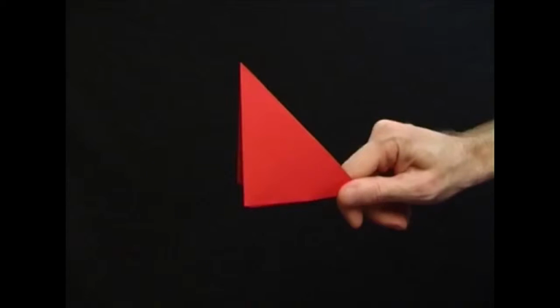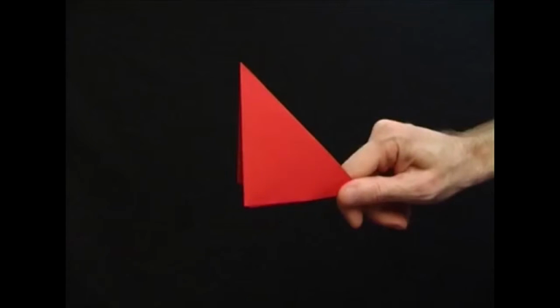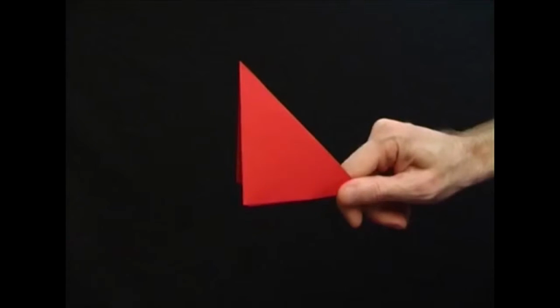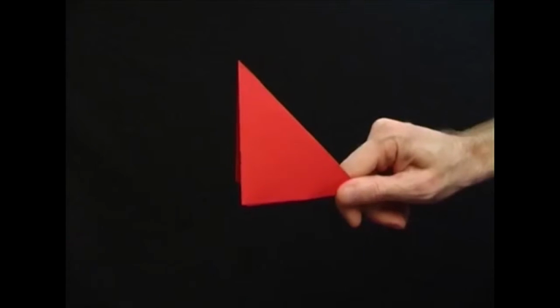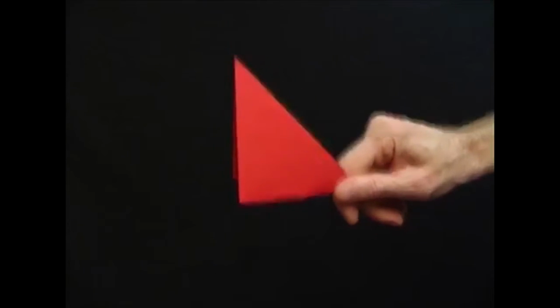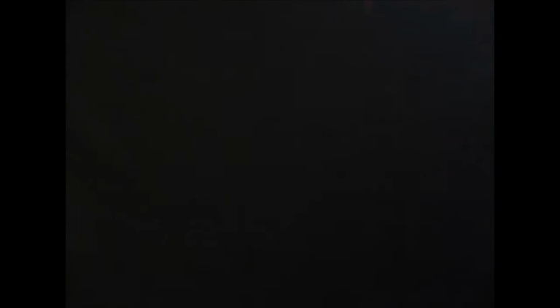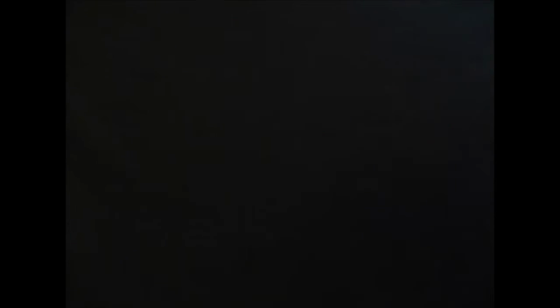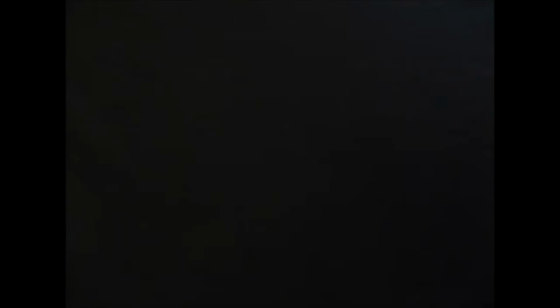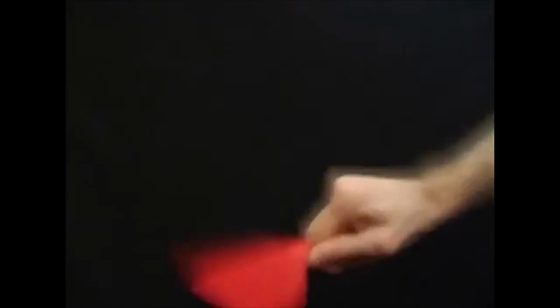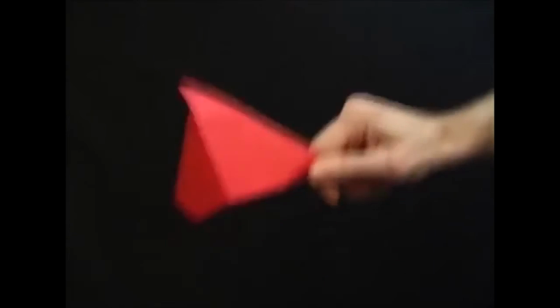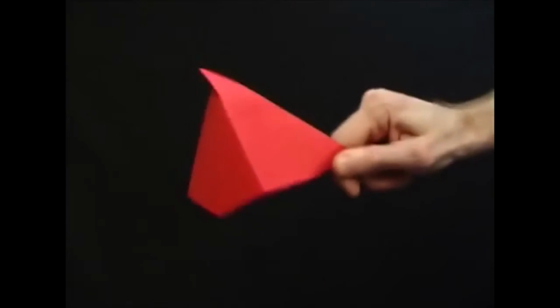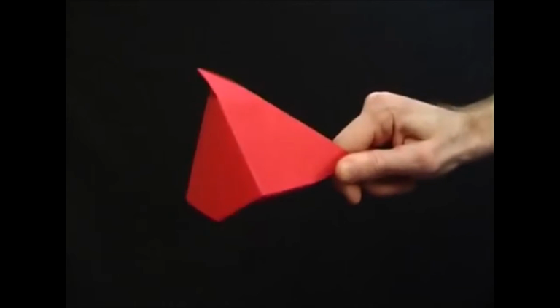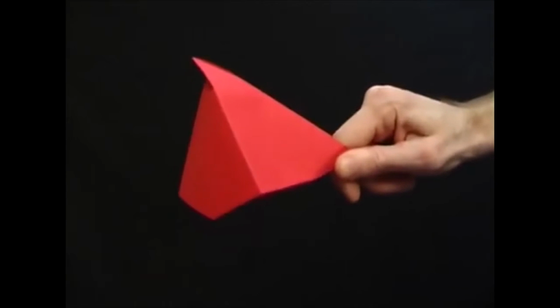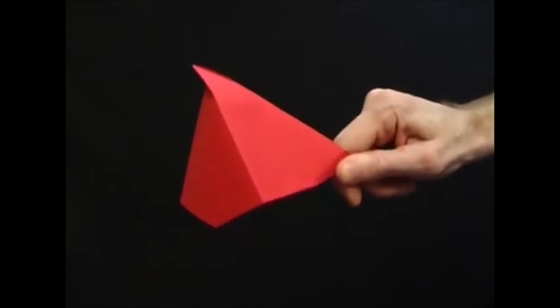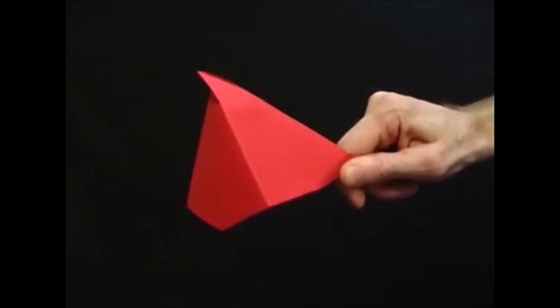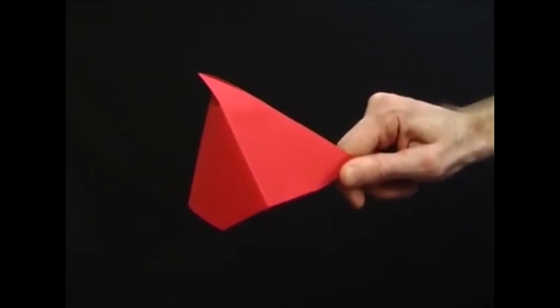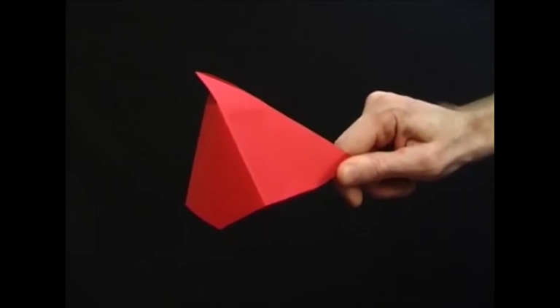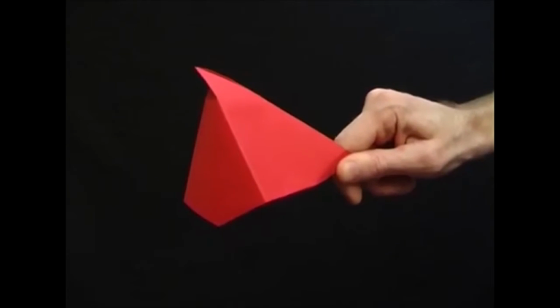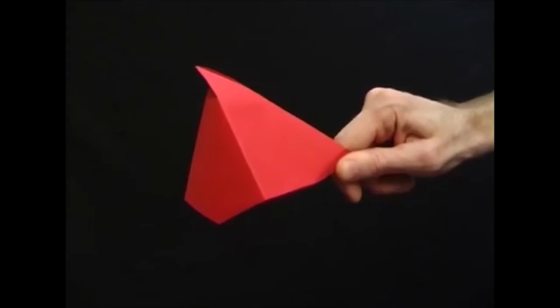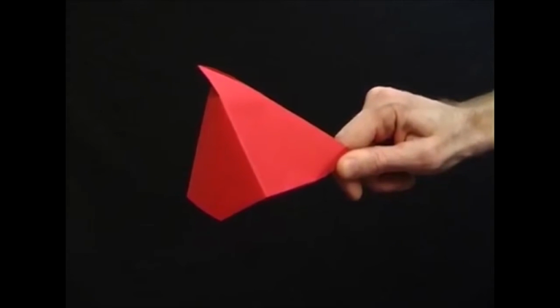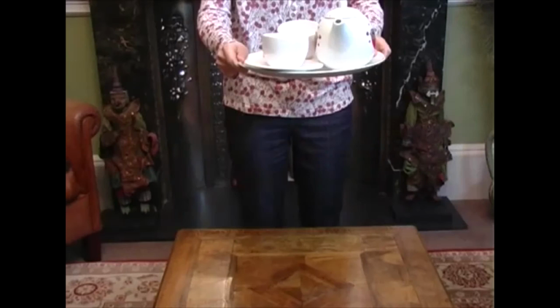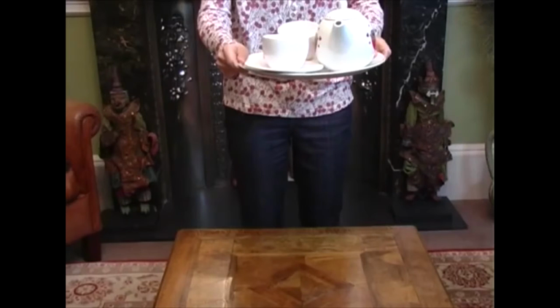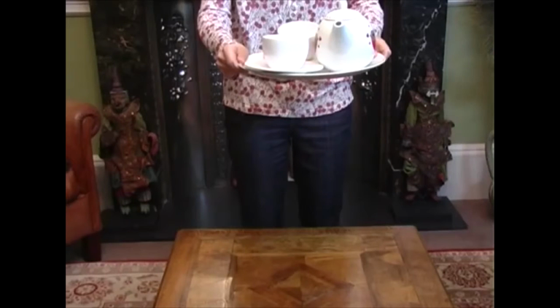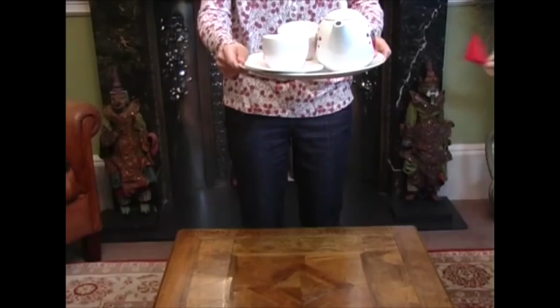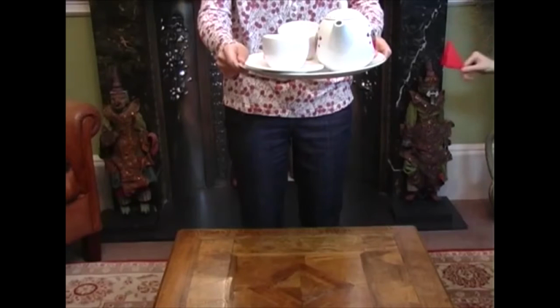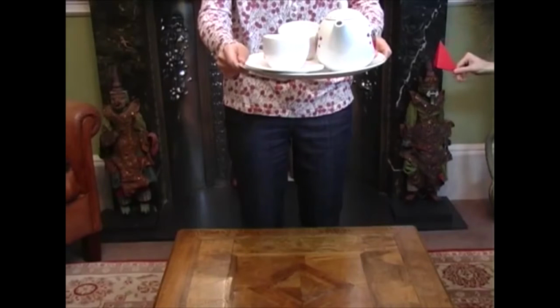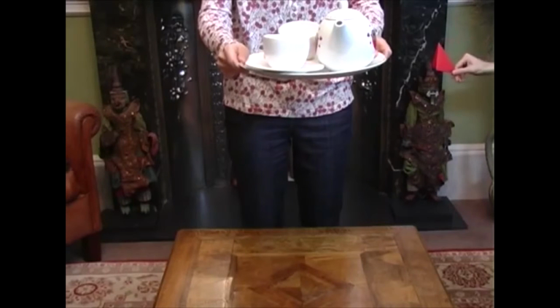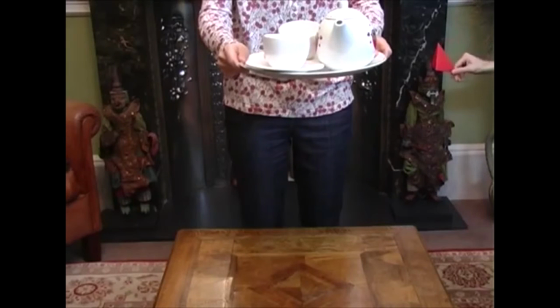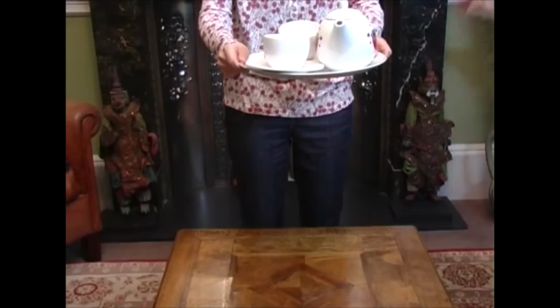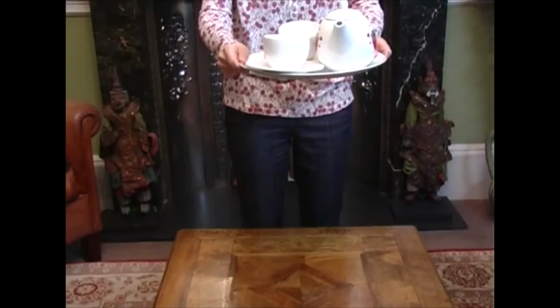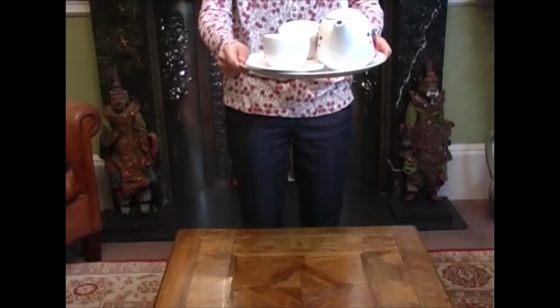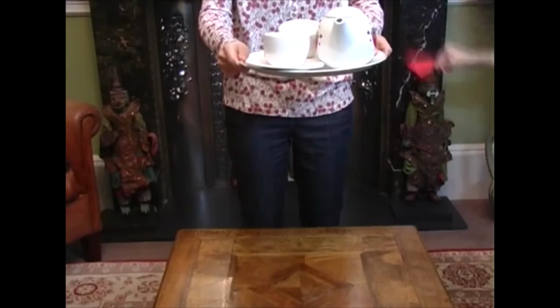Then when you hold the bottom and flick the paper, you'll produce a little bang. But be careful when you surprise people.